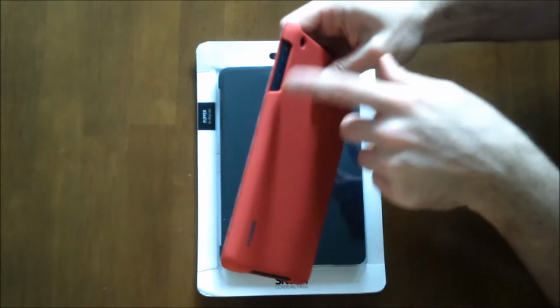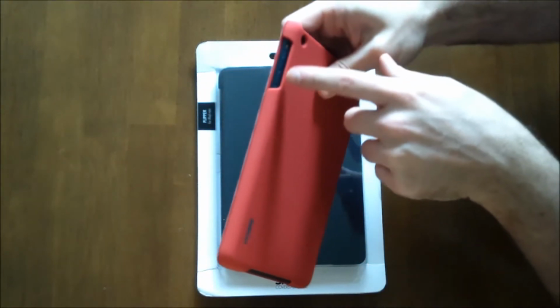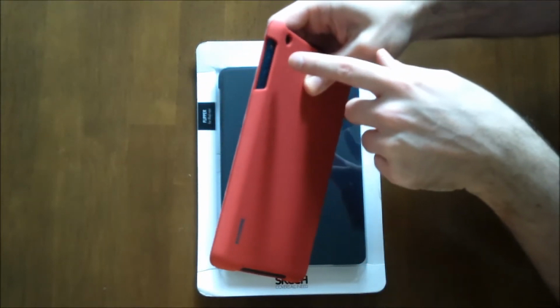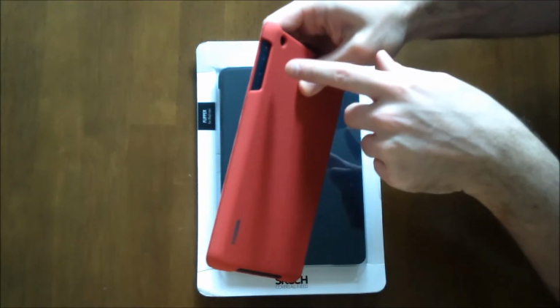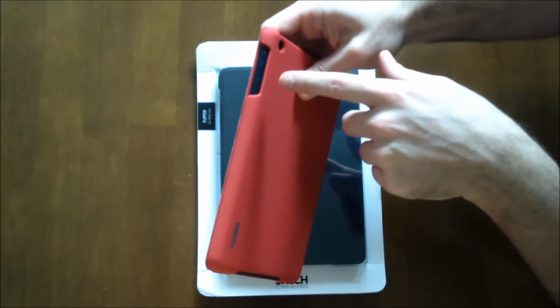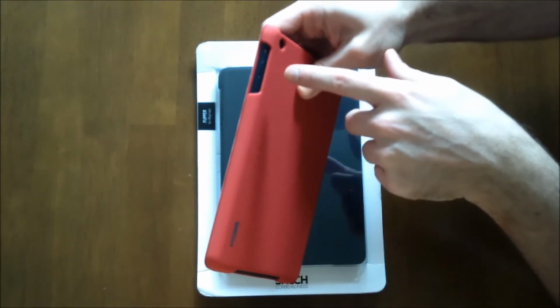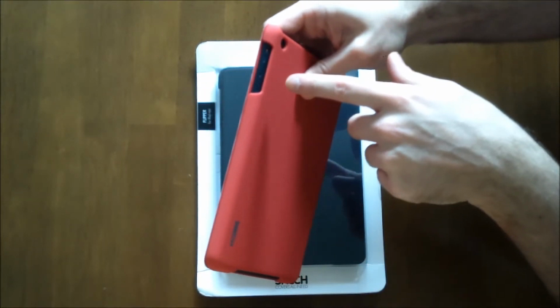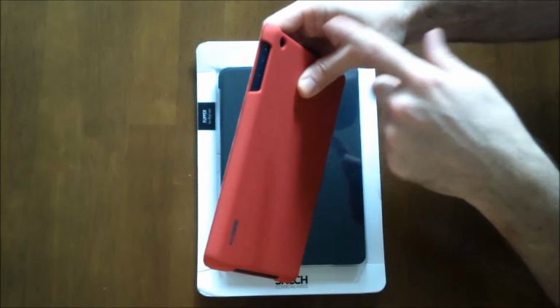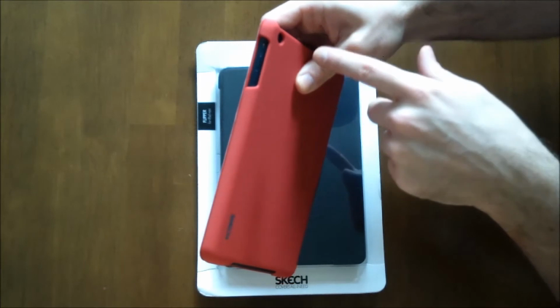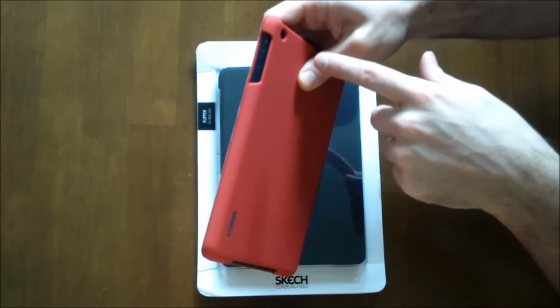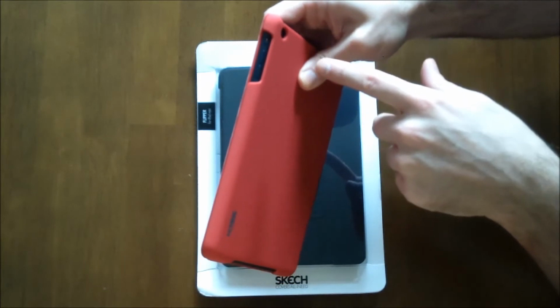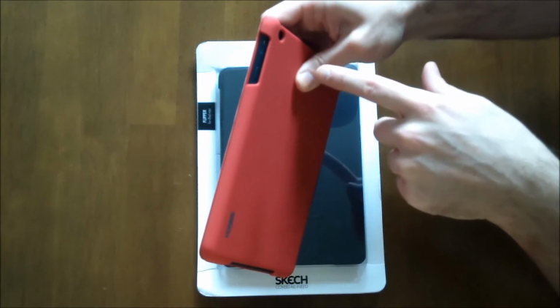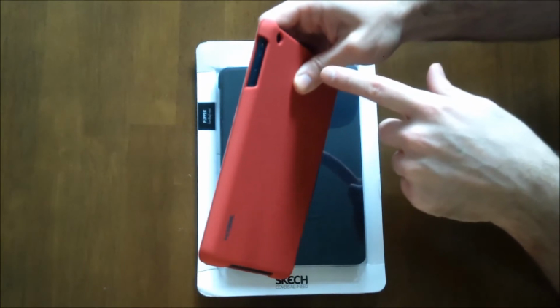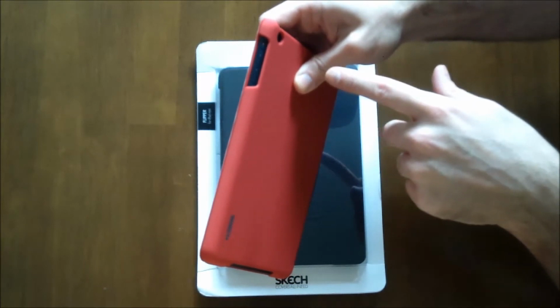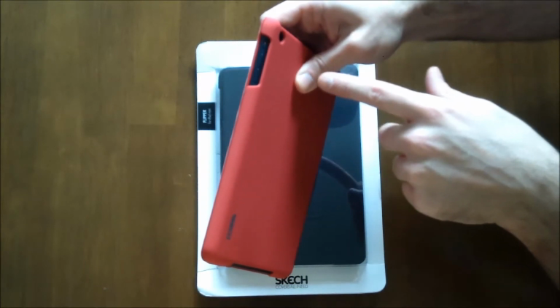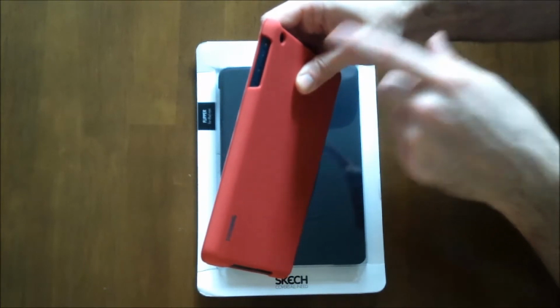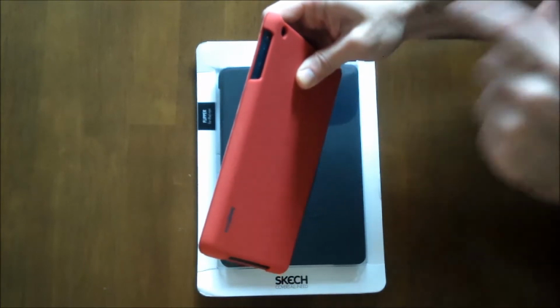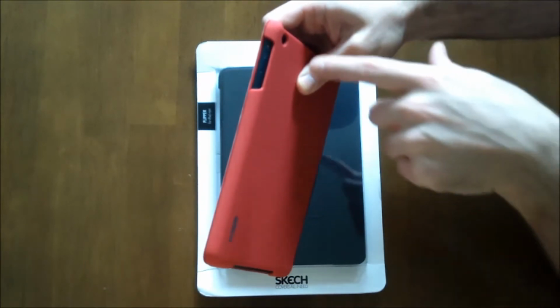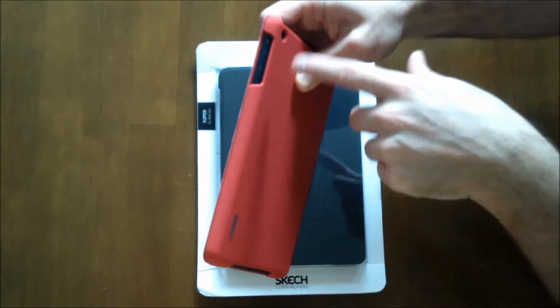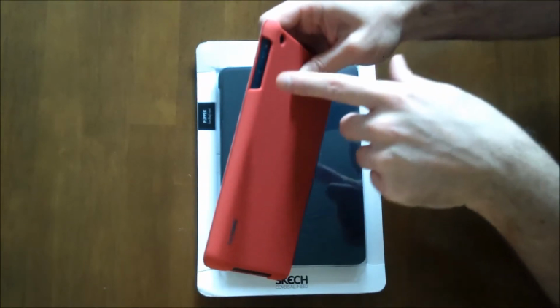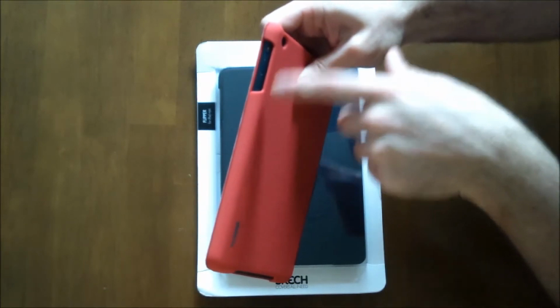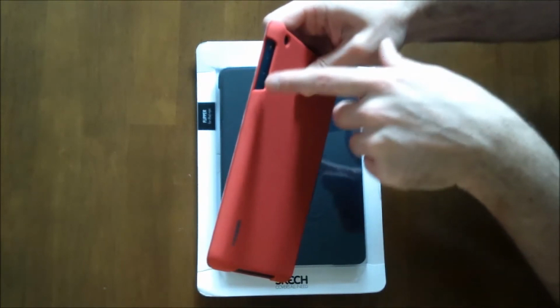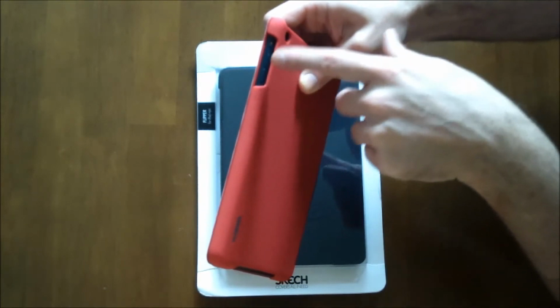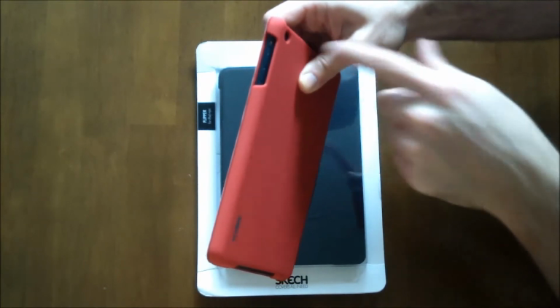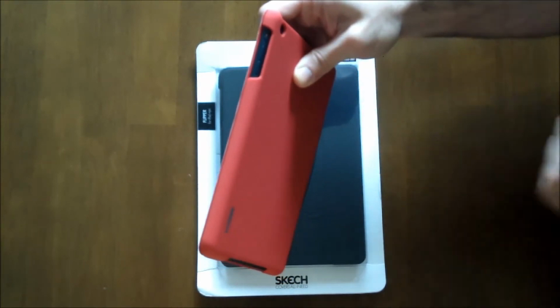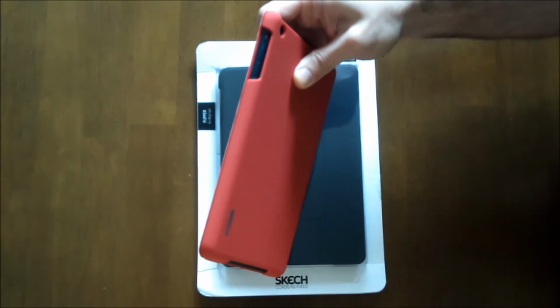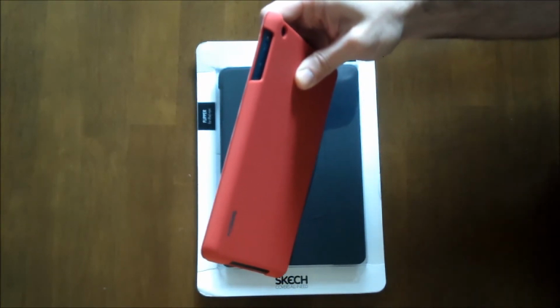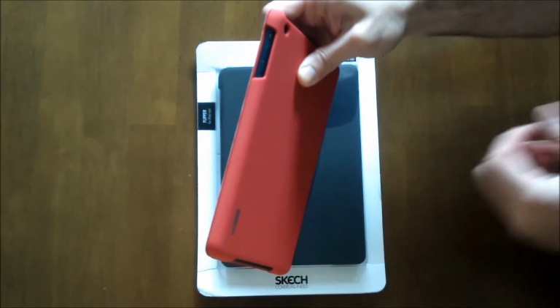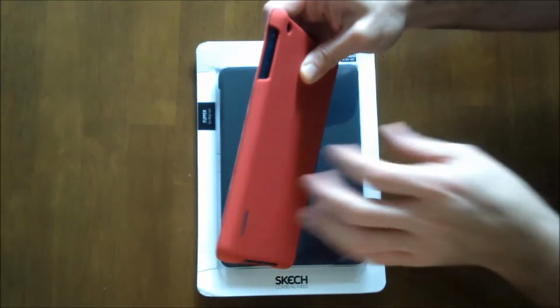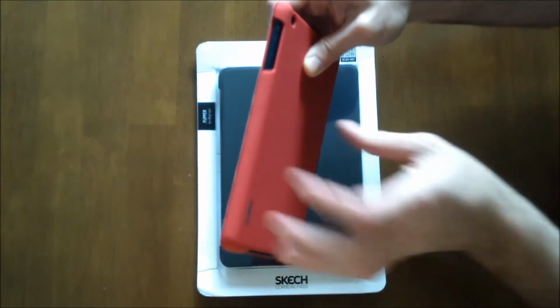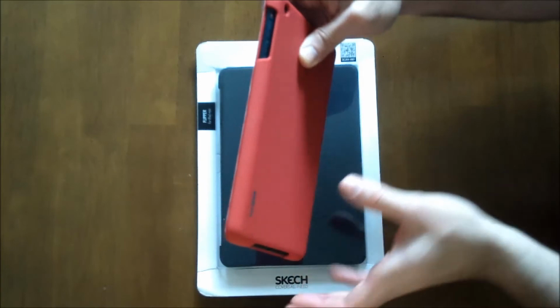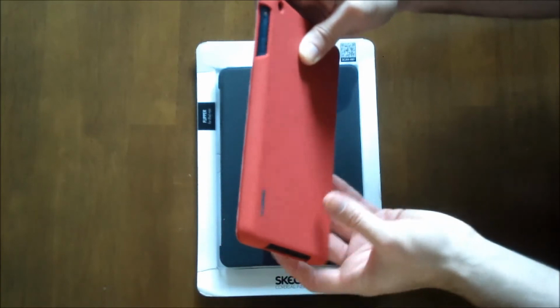And for the volume control, you don't have the issue that I saw with the Sketchbook Case where it was a little bit blocked.